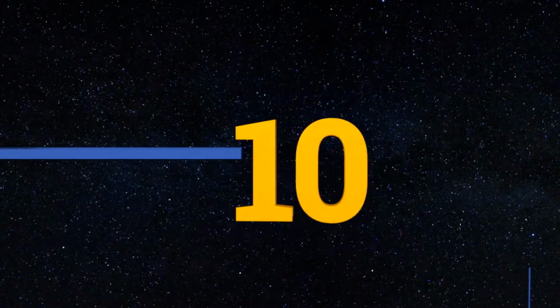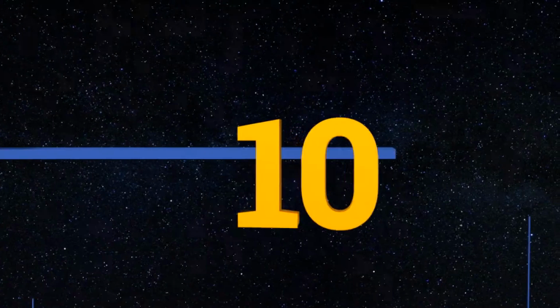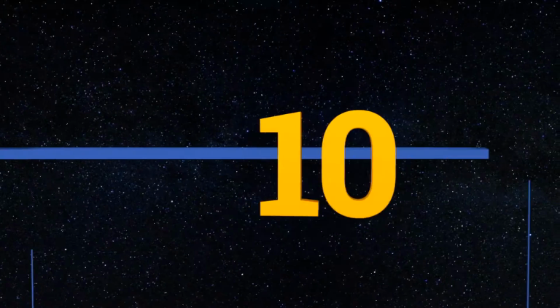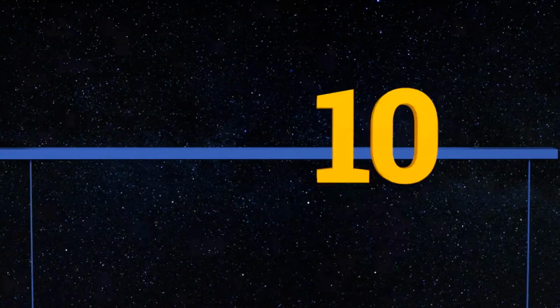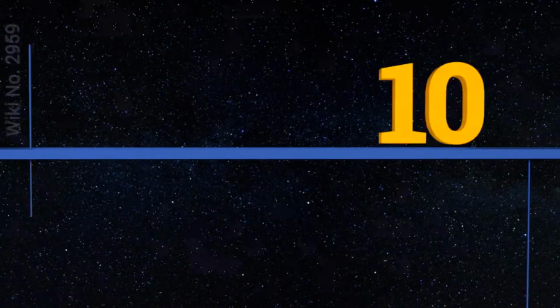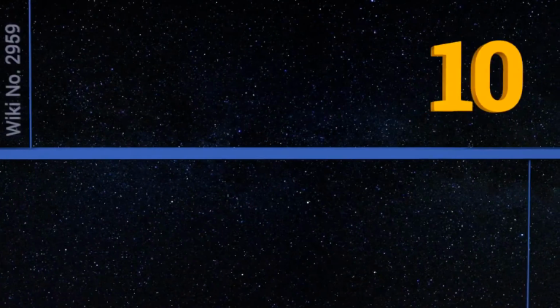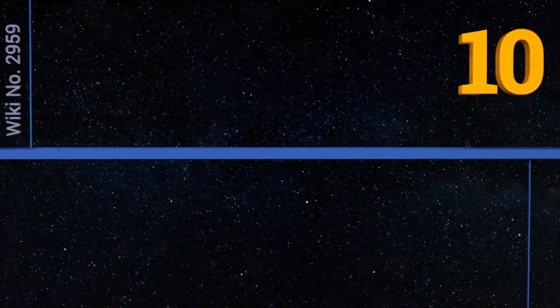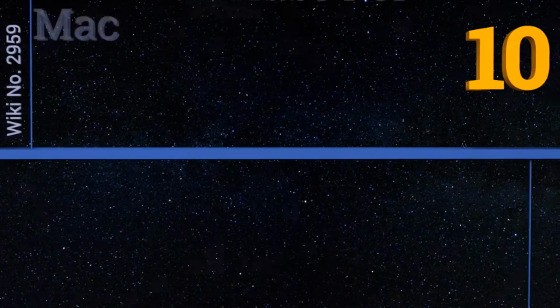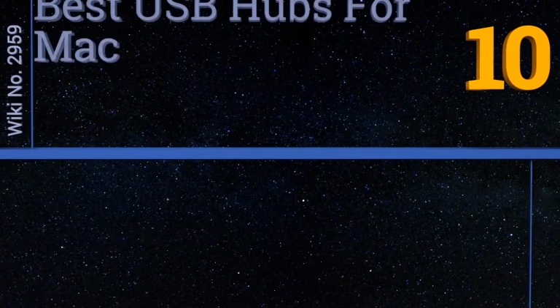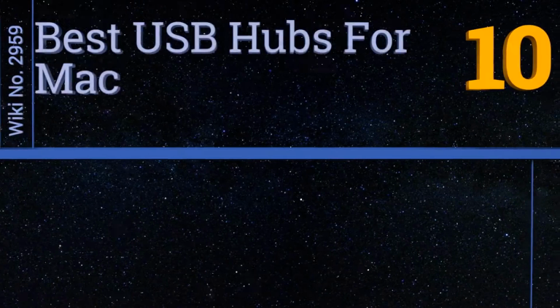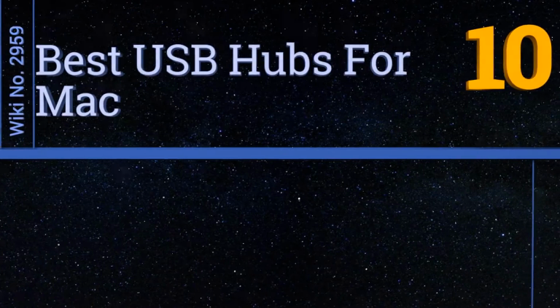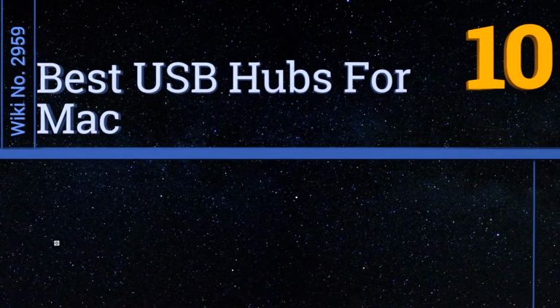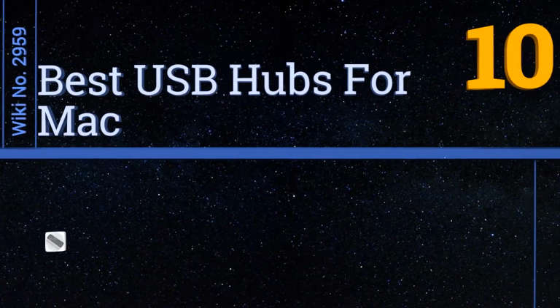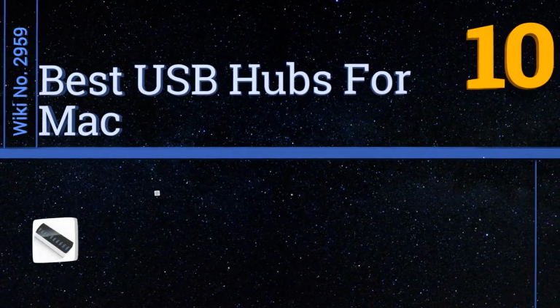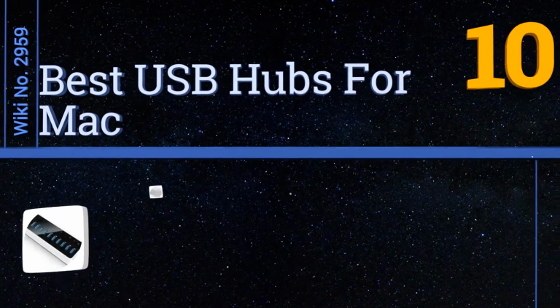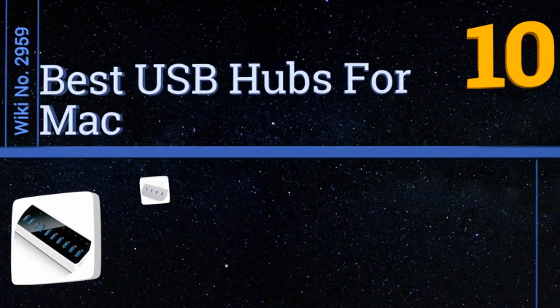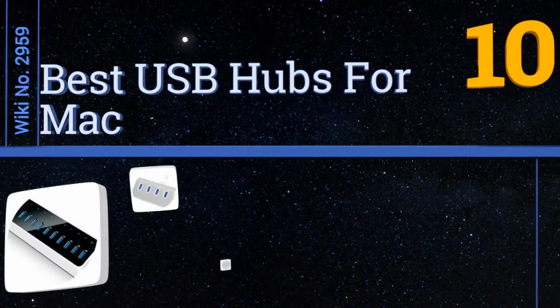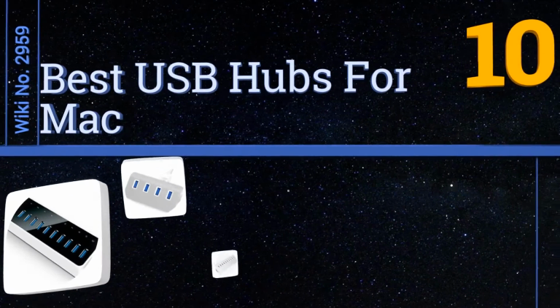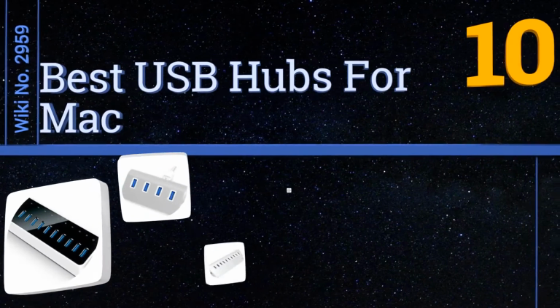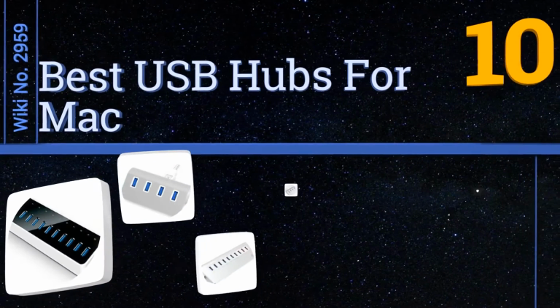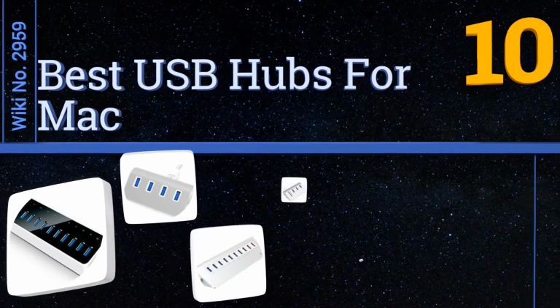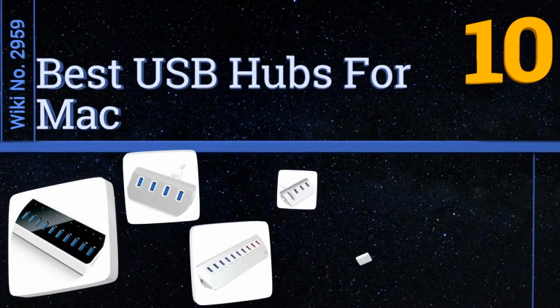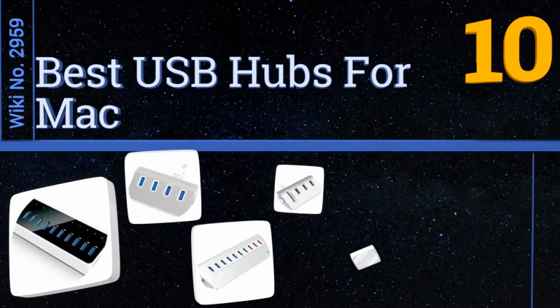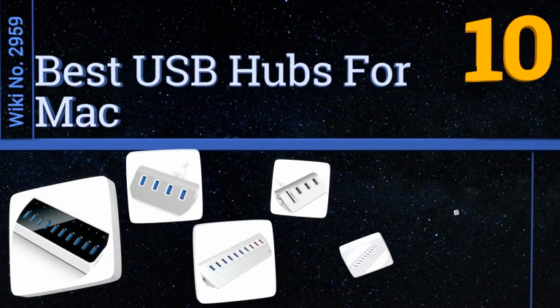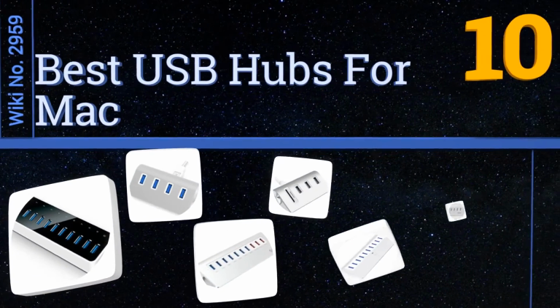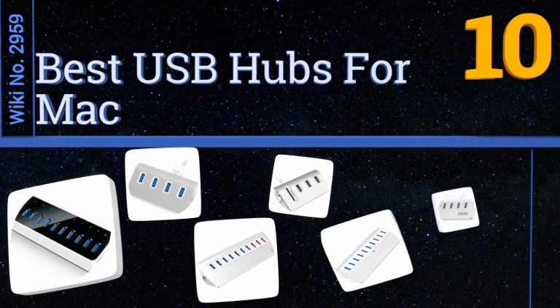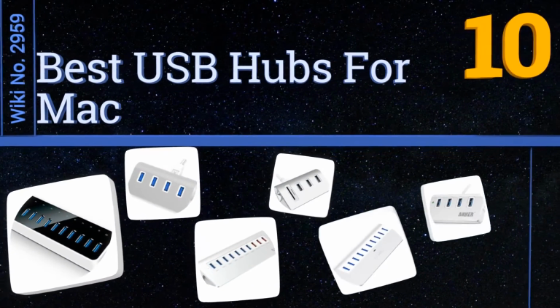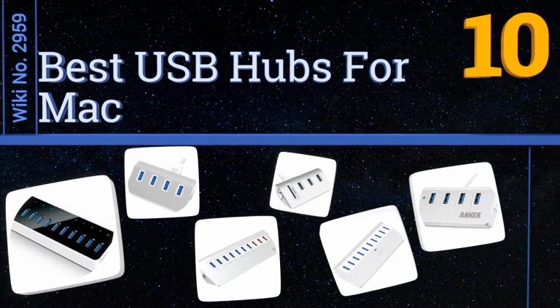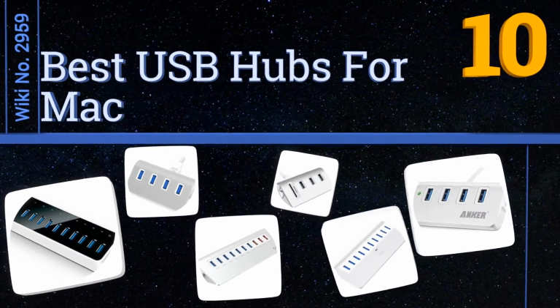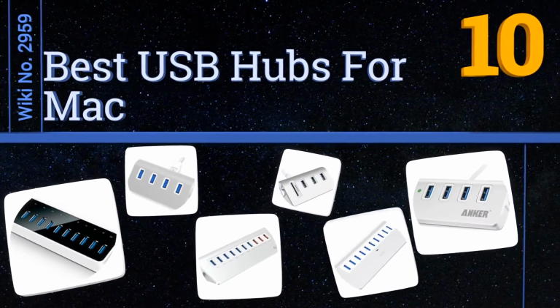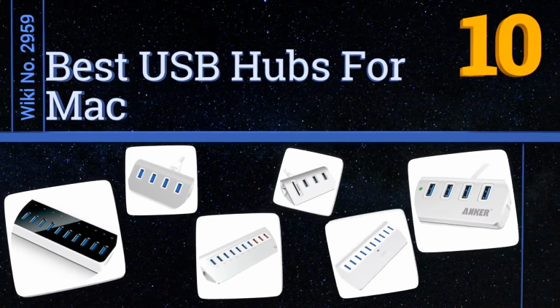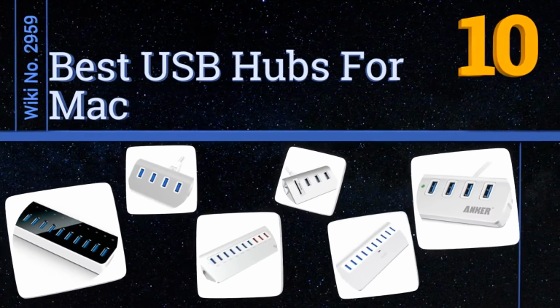EasyVid presents the 10 best USB hubs for Macs. Let's get started with the list.